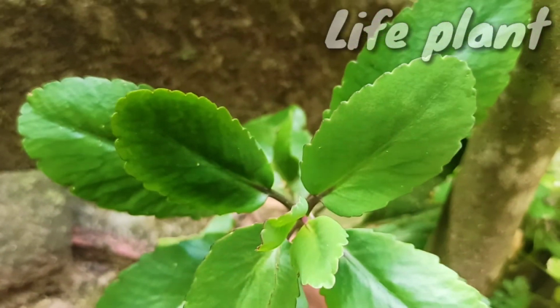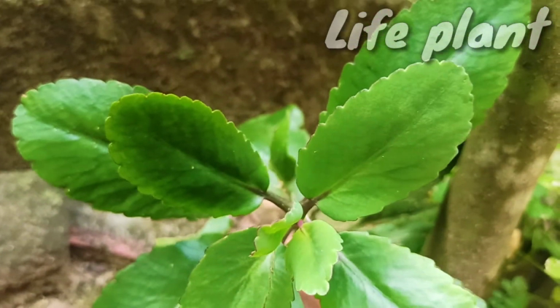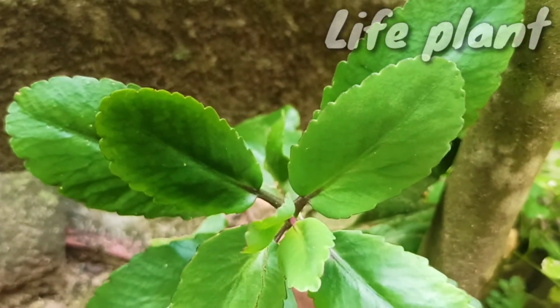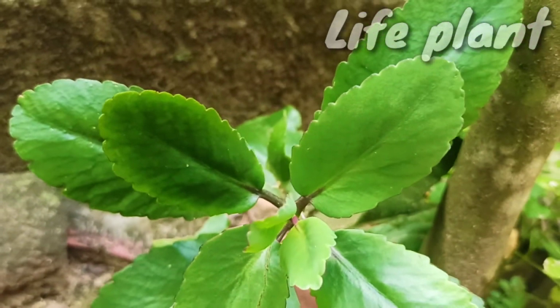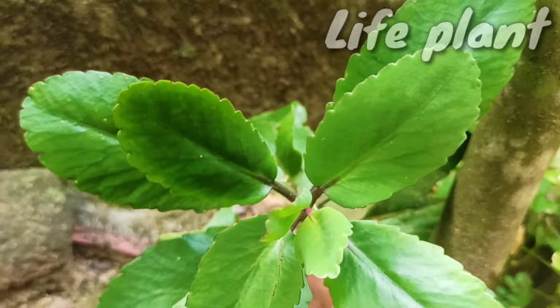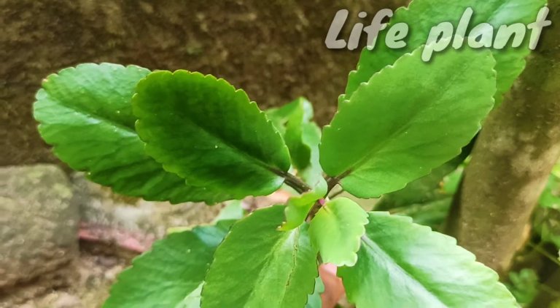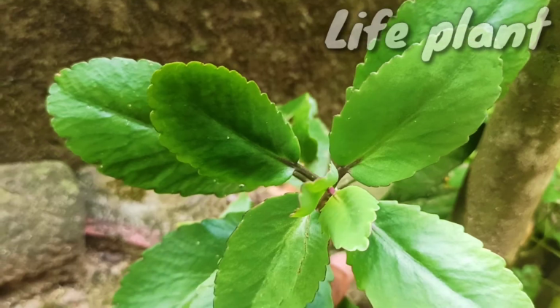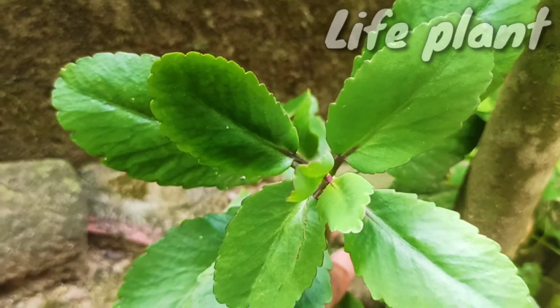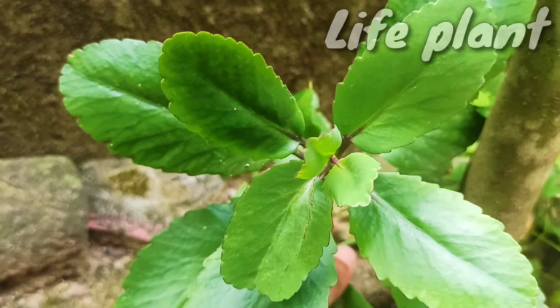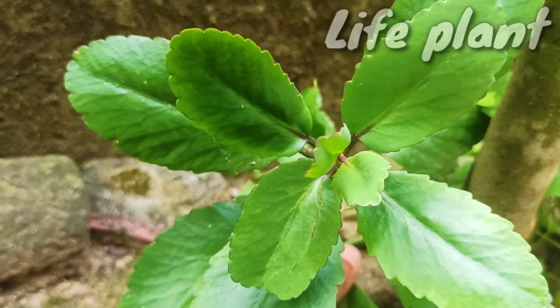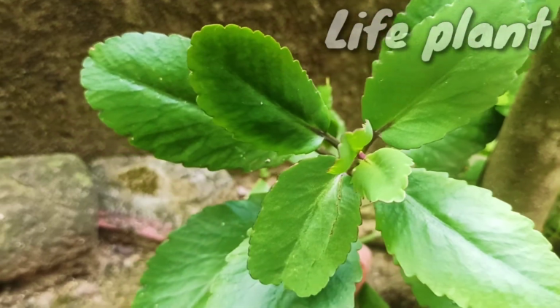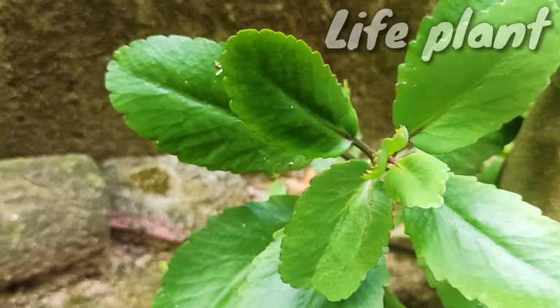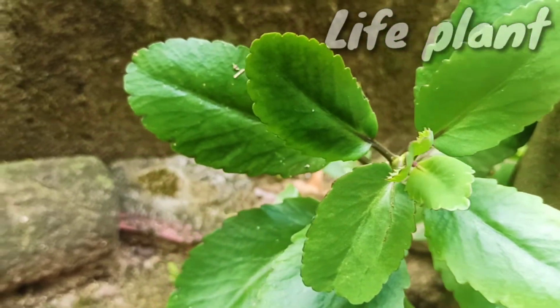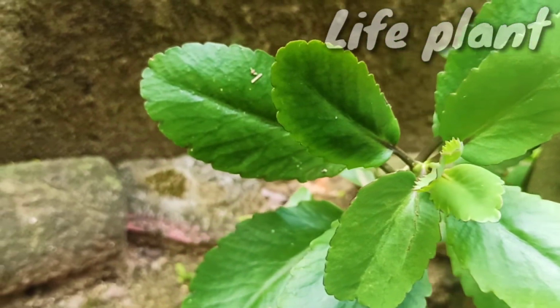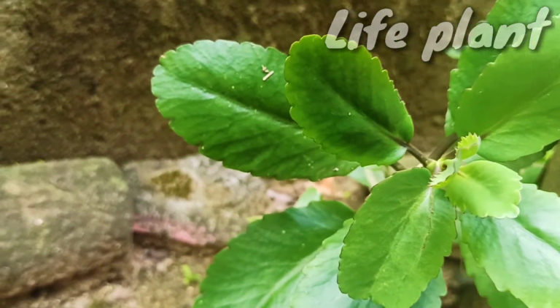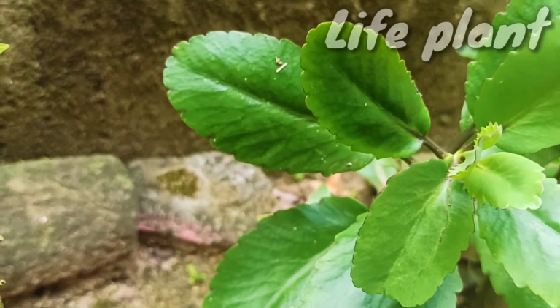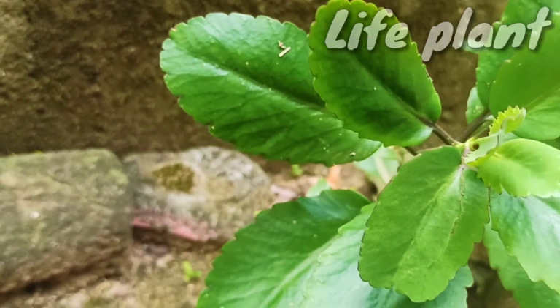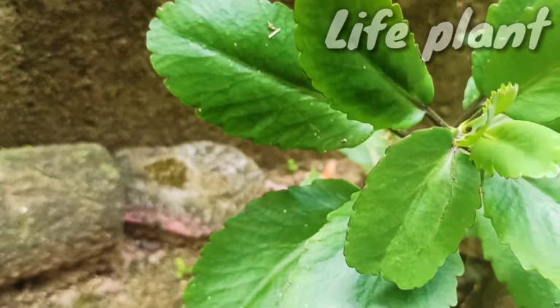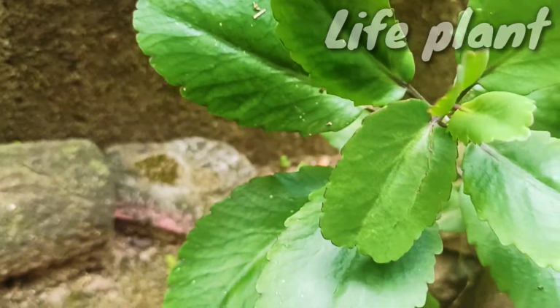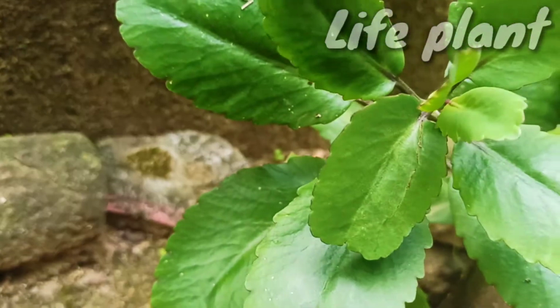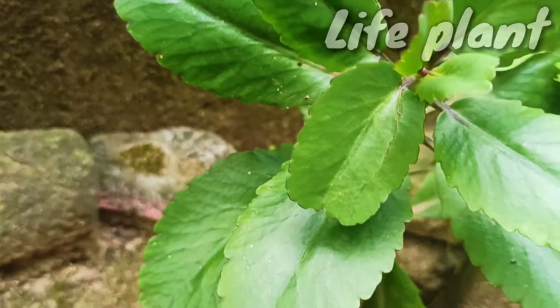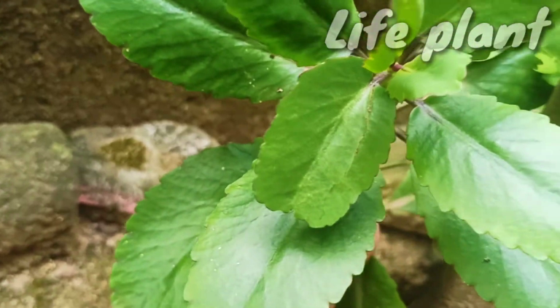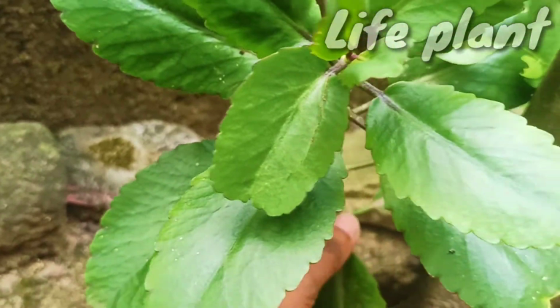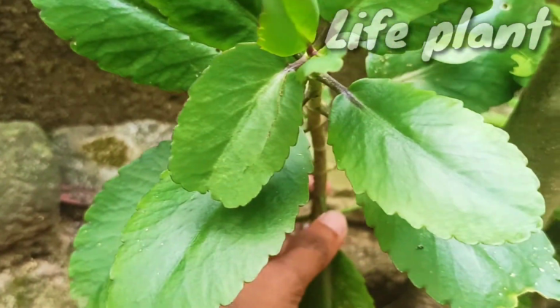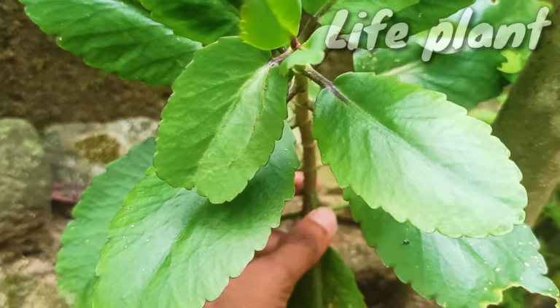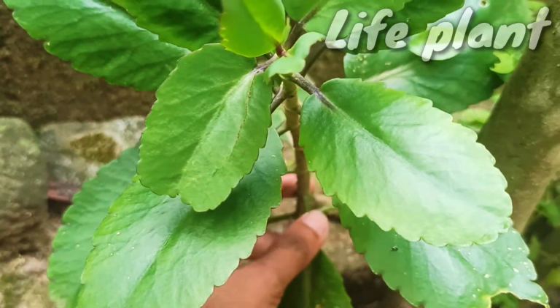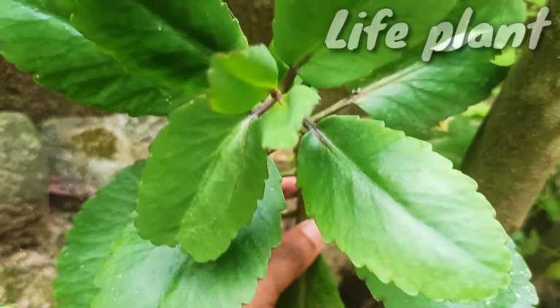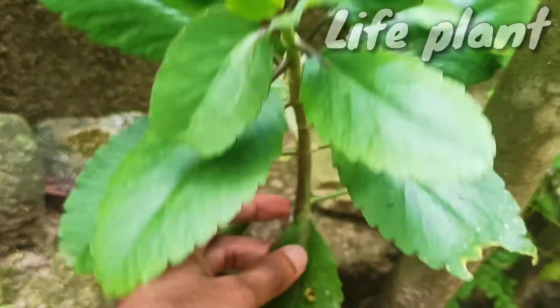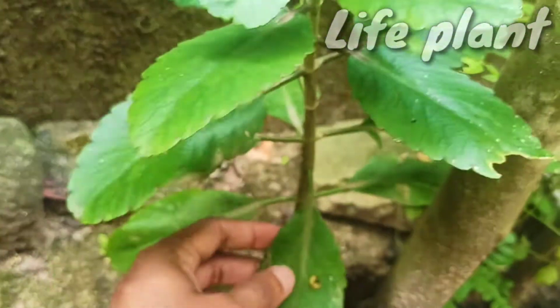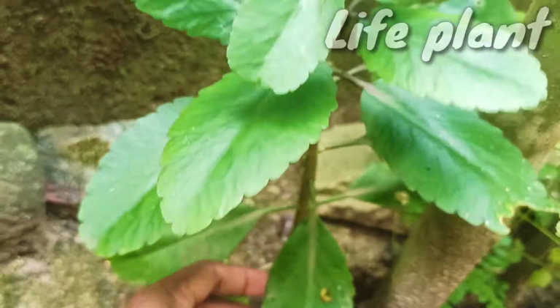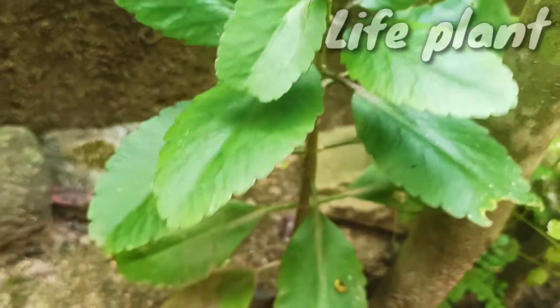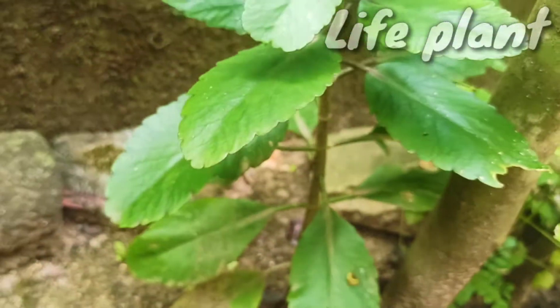The specific epithet pinnata is the feminine form of the Latin adjective pinnatus, meaning winged pinnate.